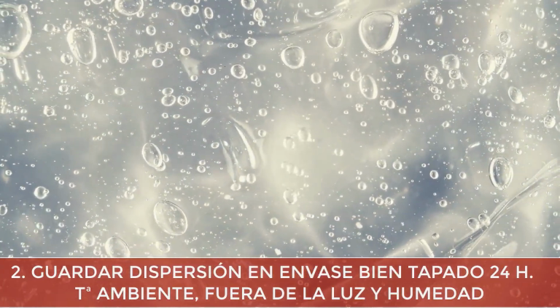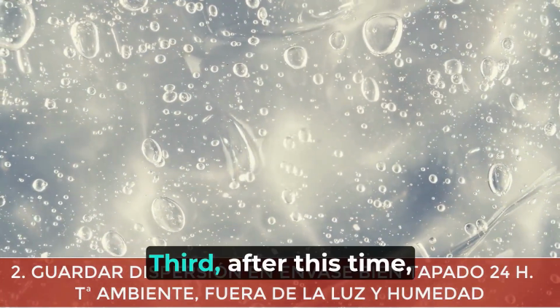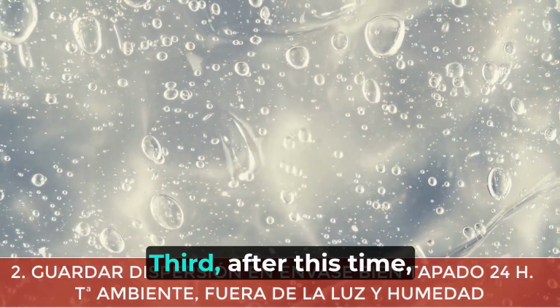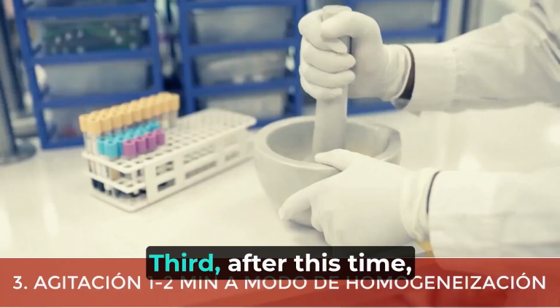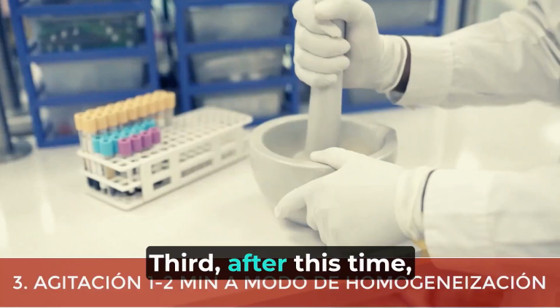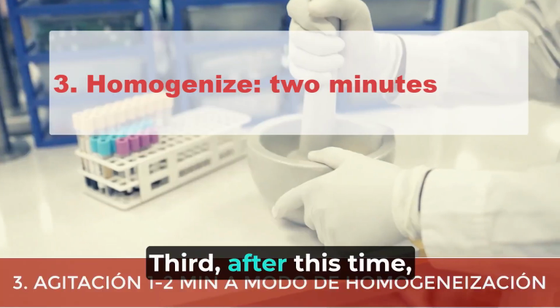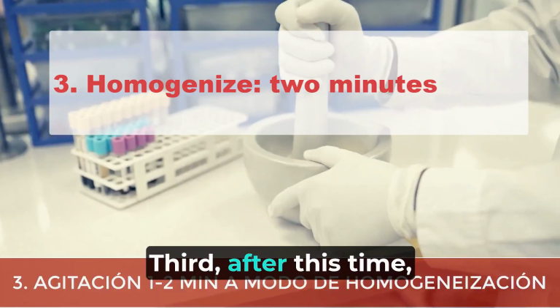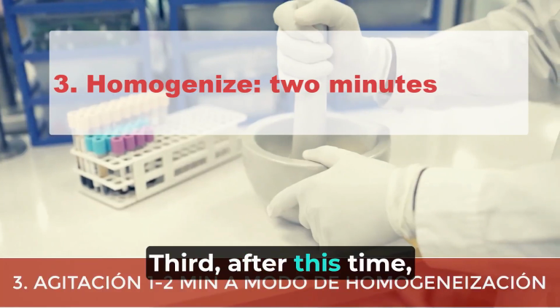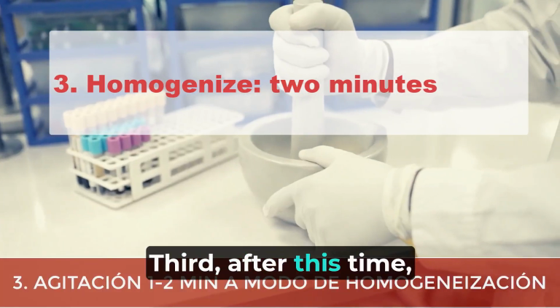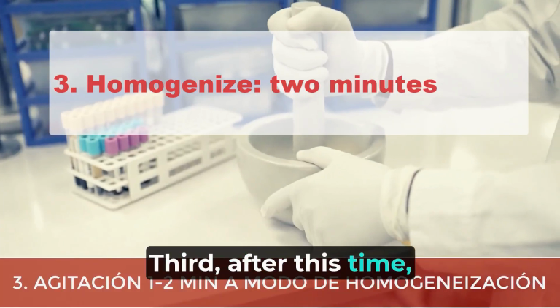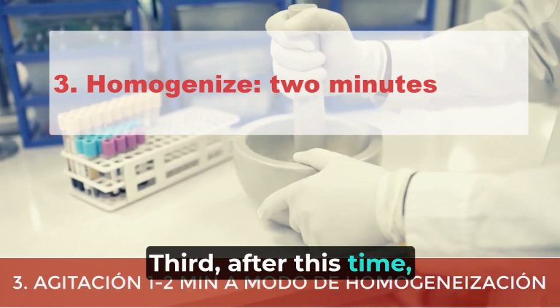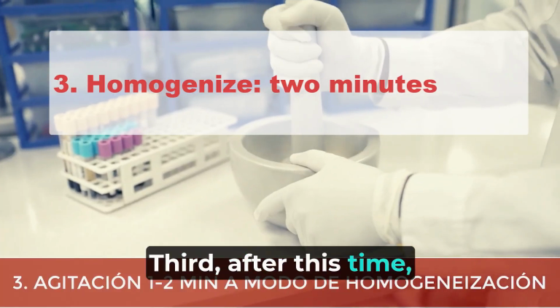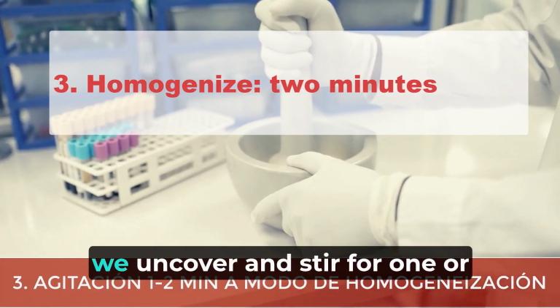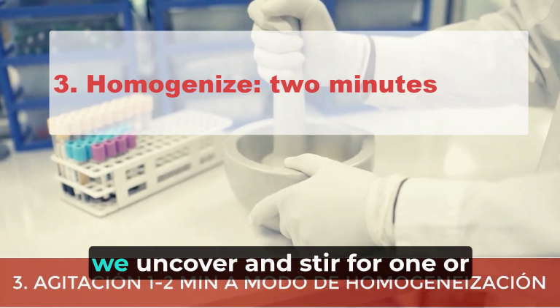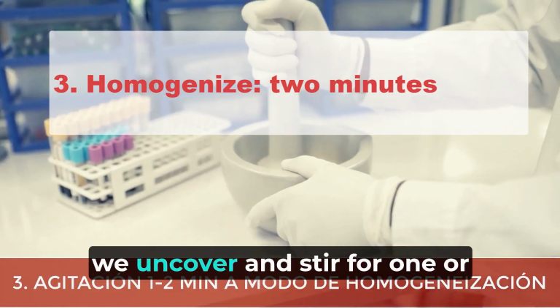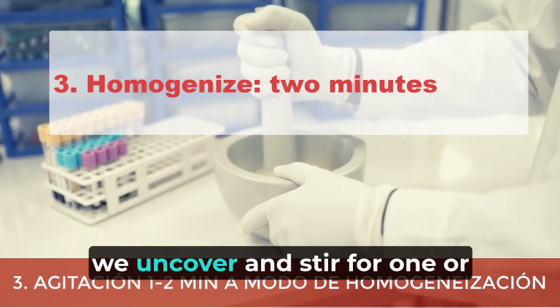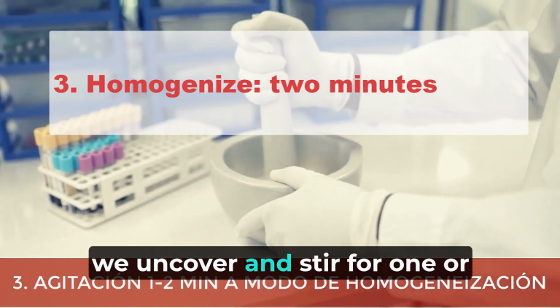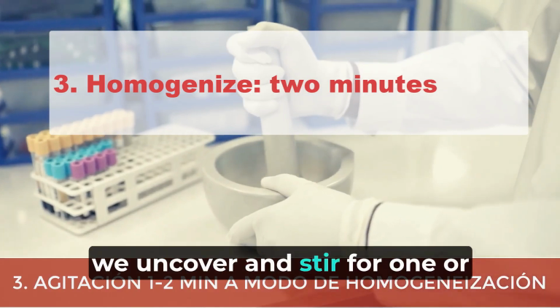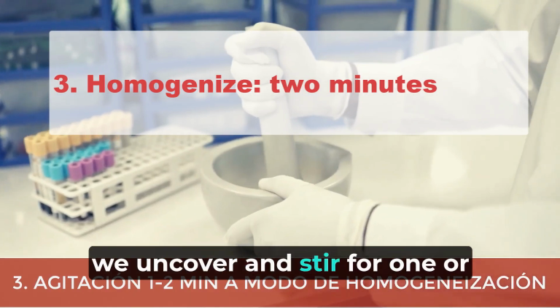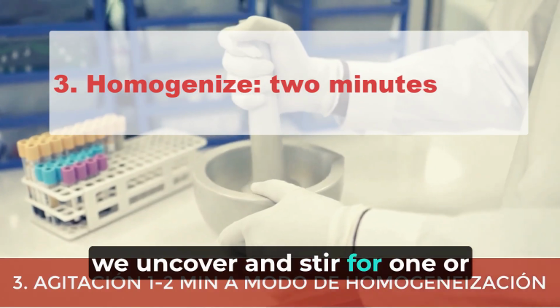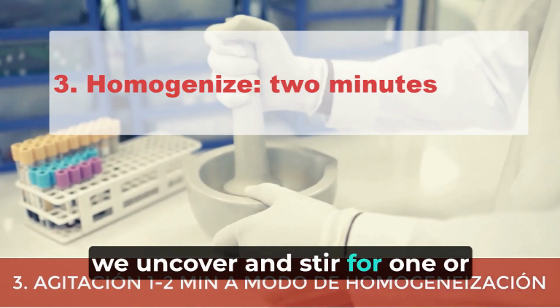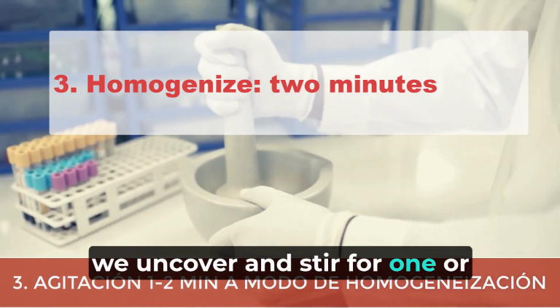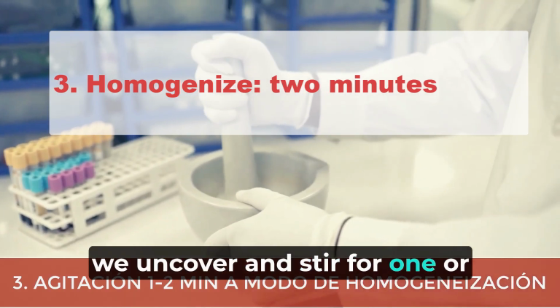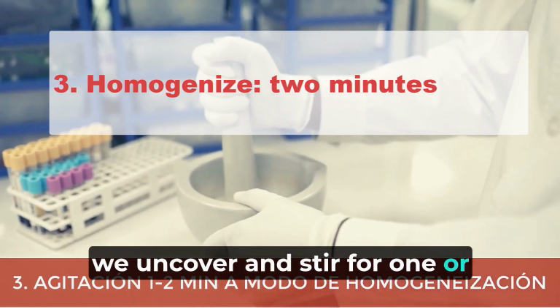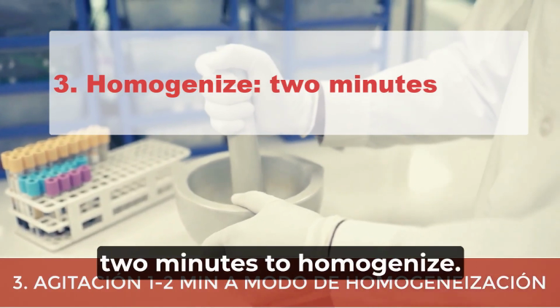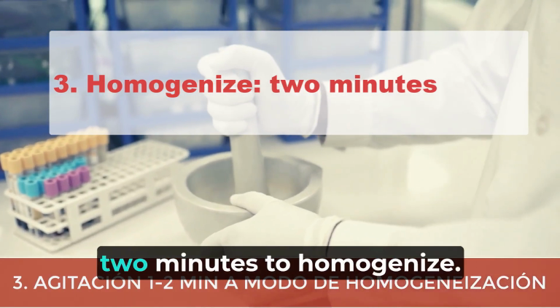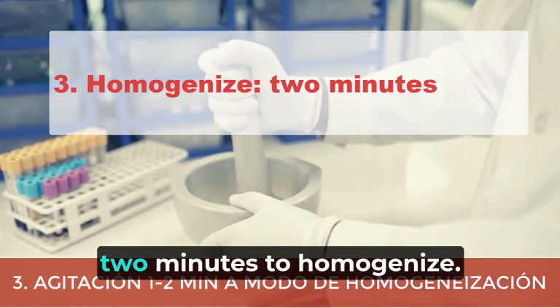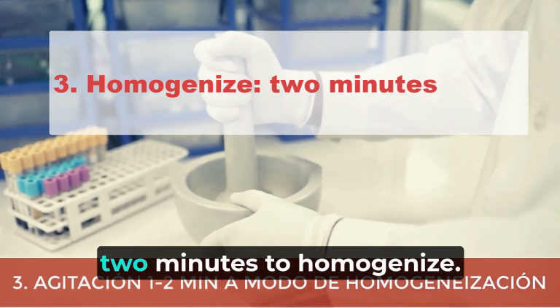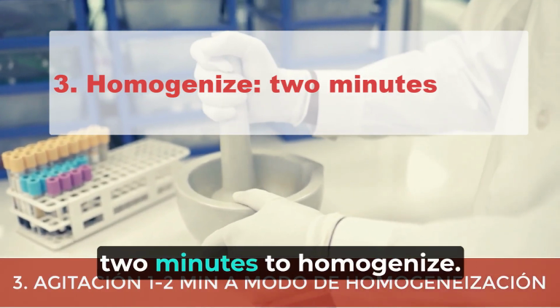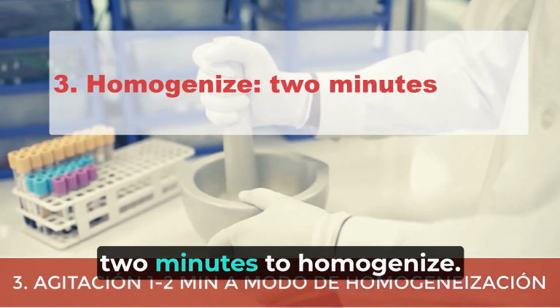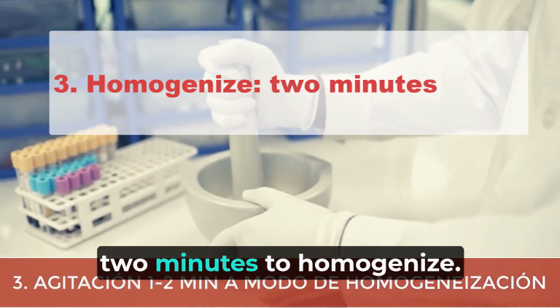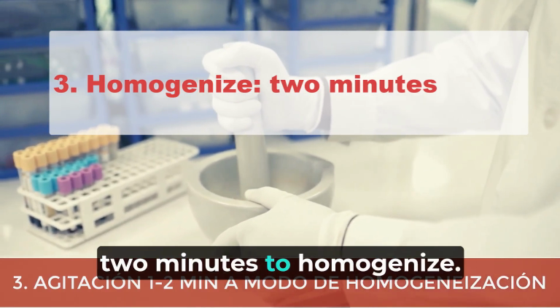Third, after this time we uncover and stir for 1 or 2 minutes to homogenize.